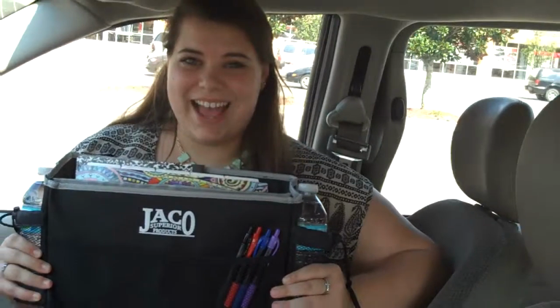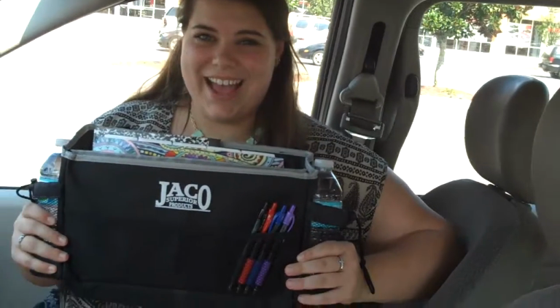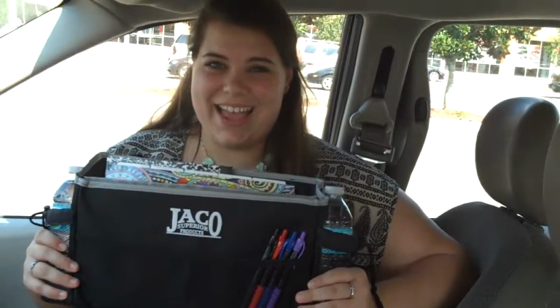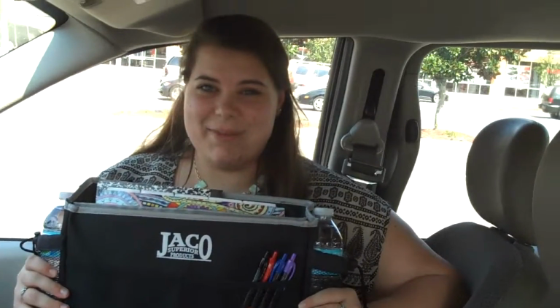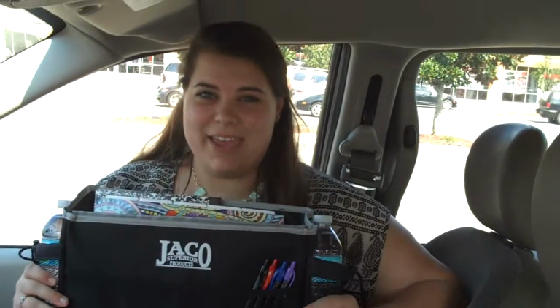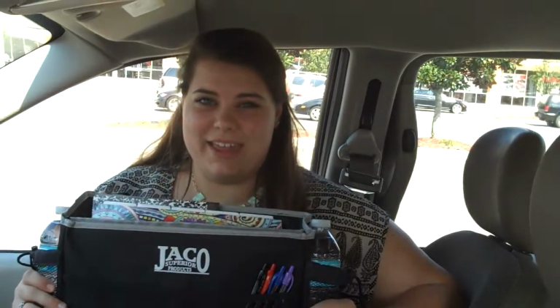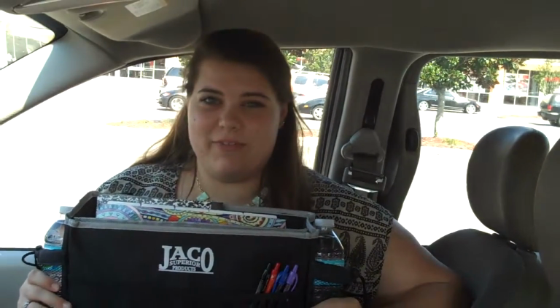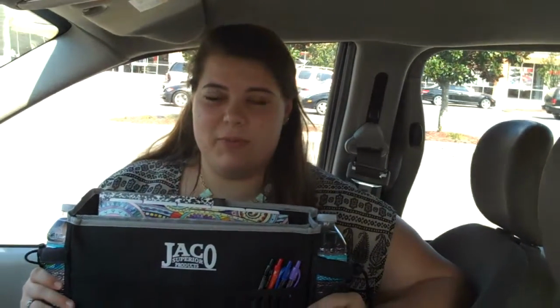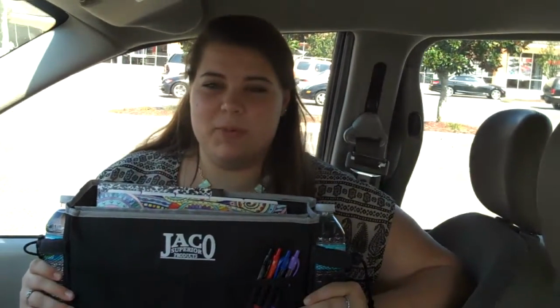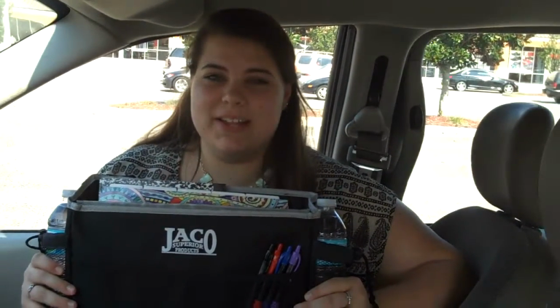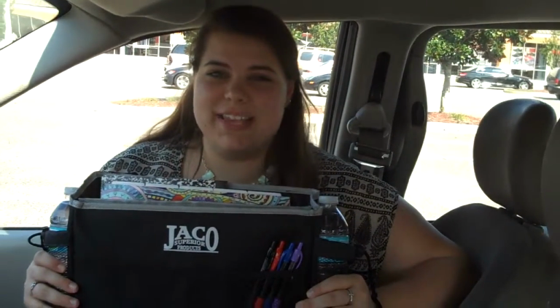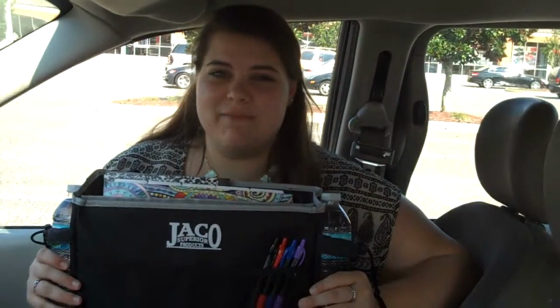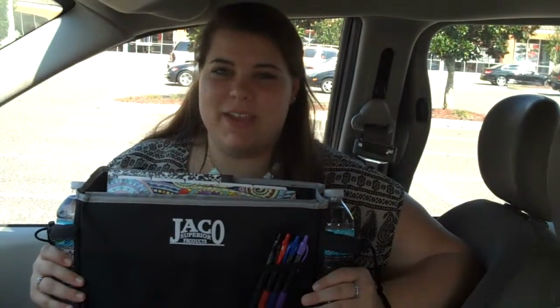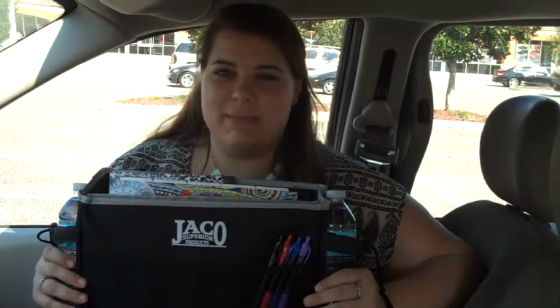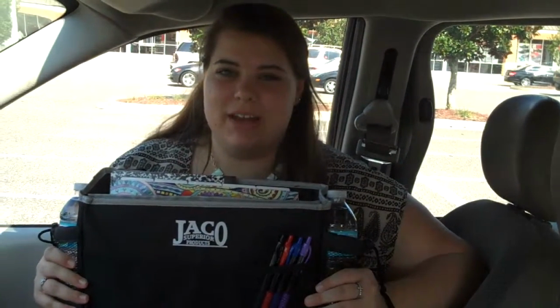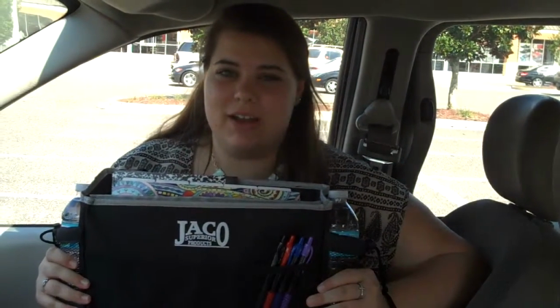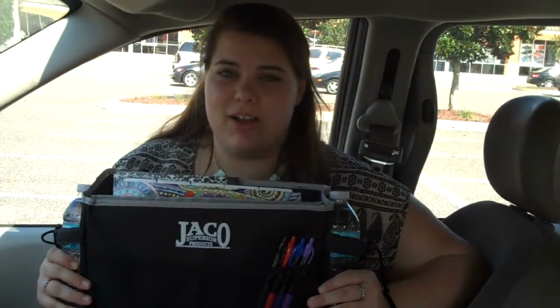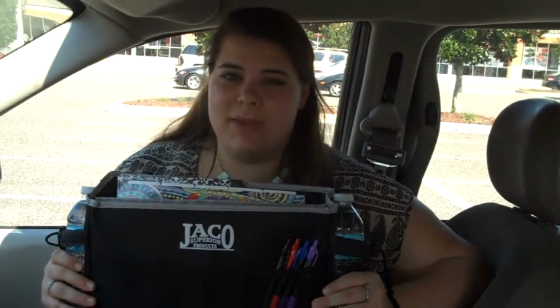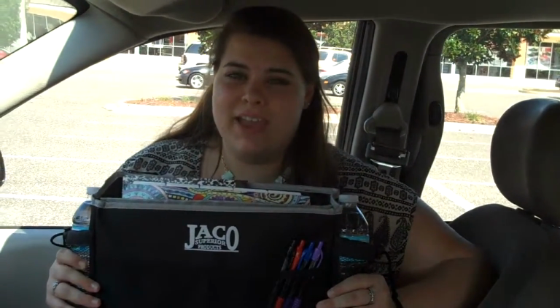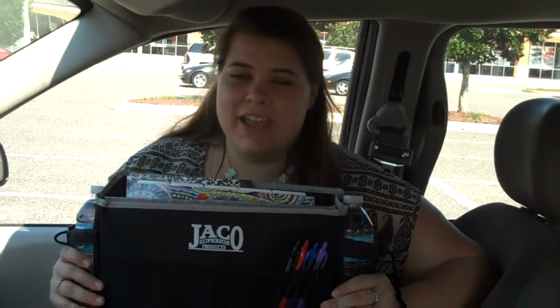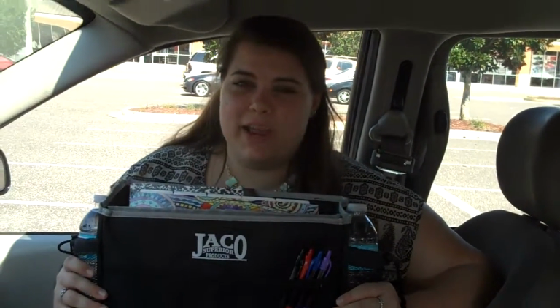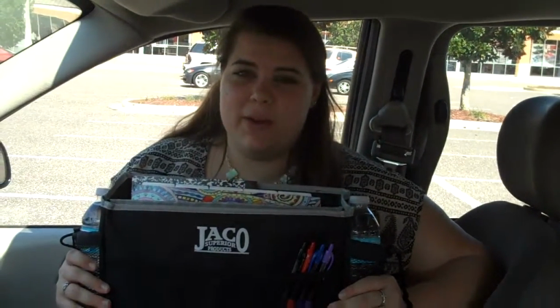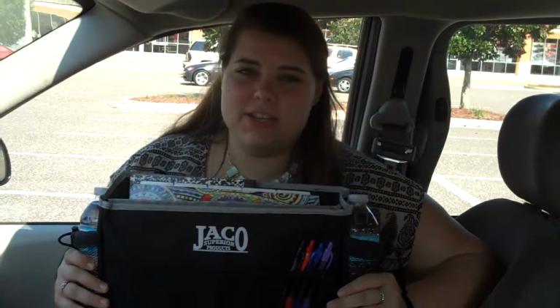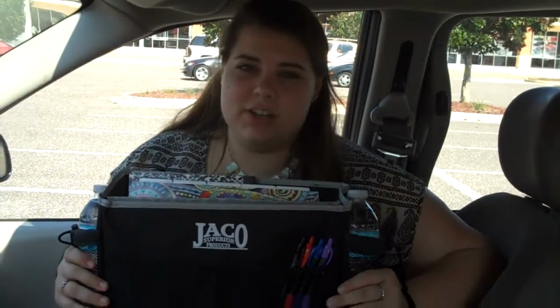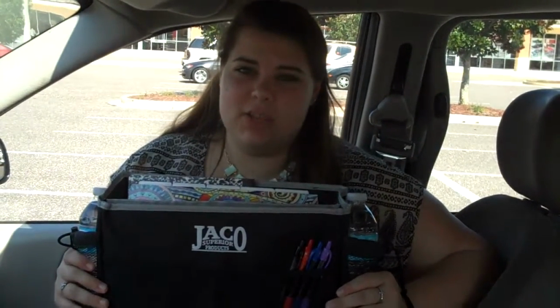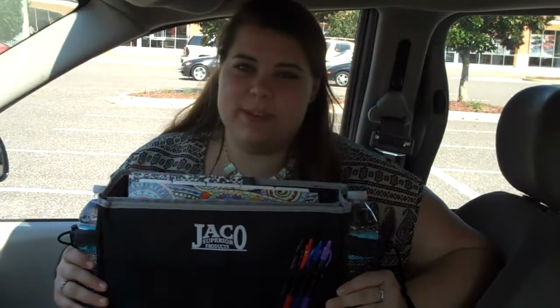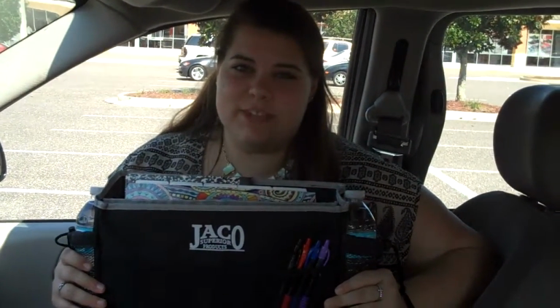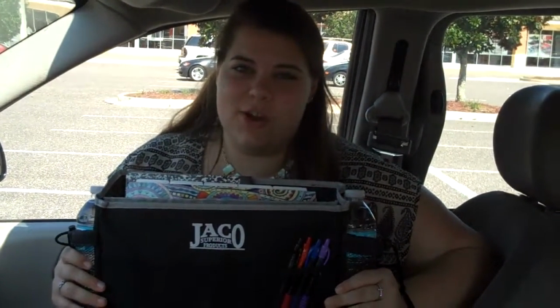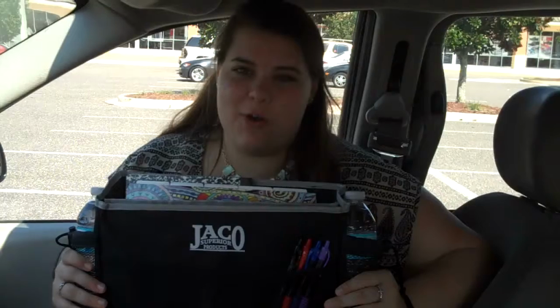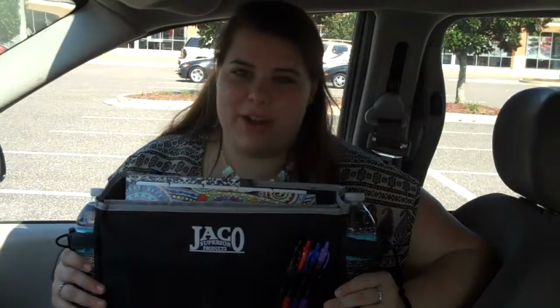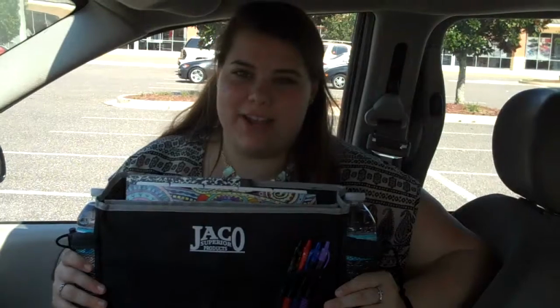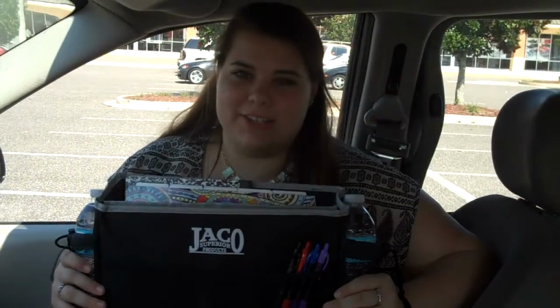Hi, I'm Kayla from CouponSavingFamily.com, and I want to talk to you about this car organizer.